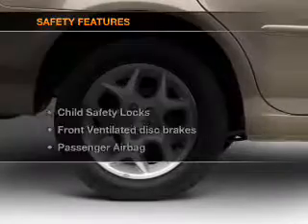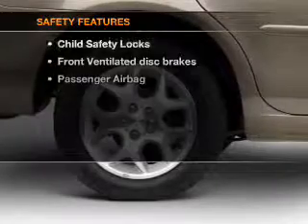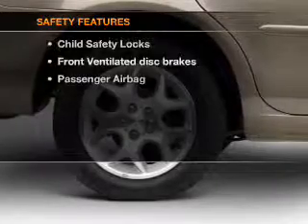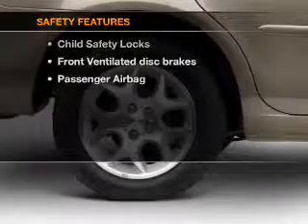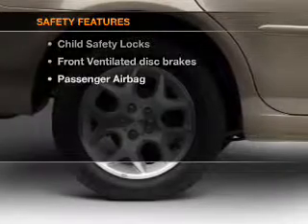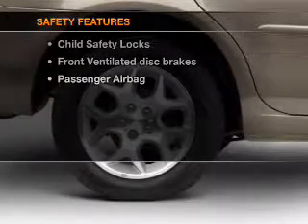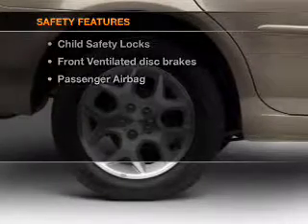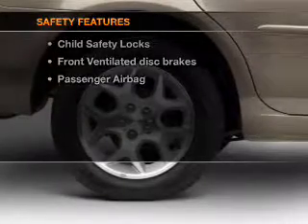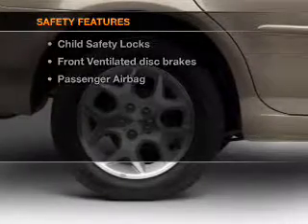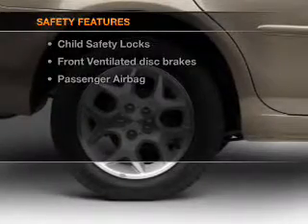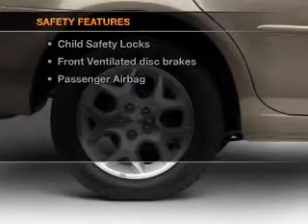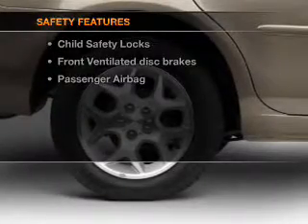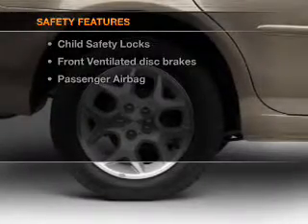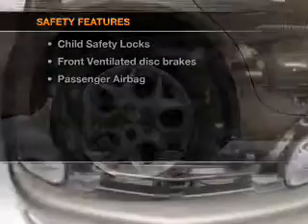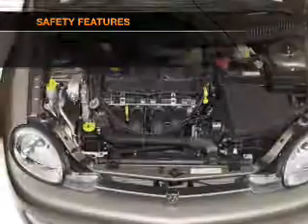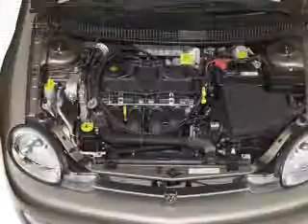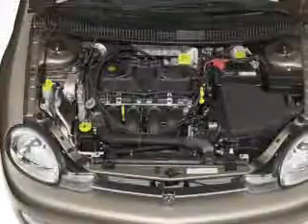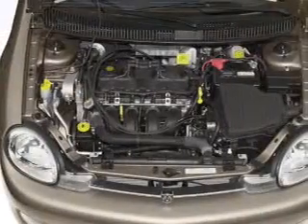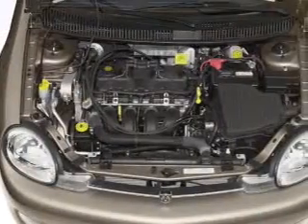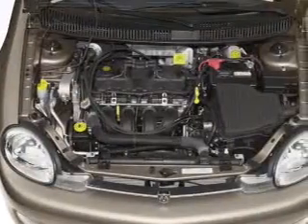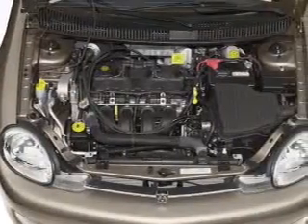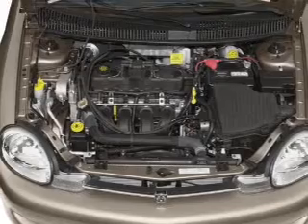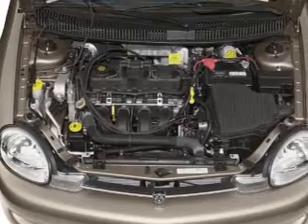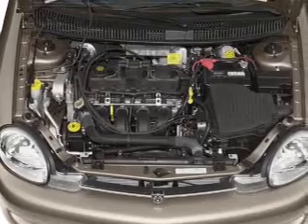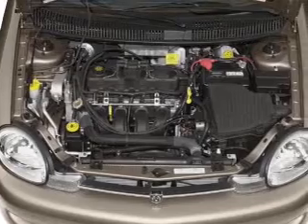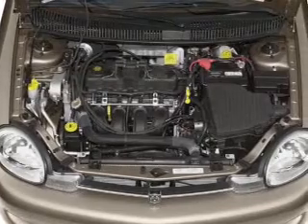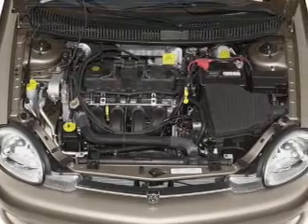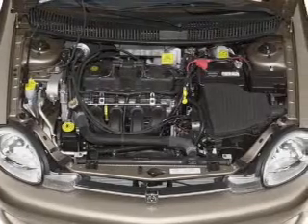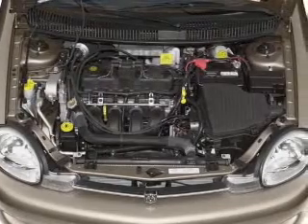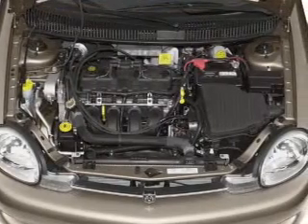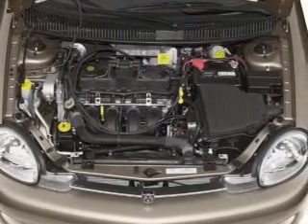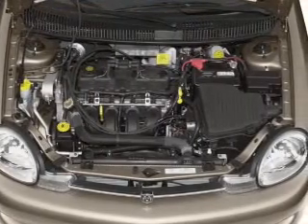And for your peace of mind, the following safety equipment is included: front ventilated disc brakes and a passenger airbag.